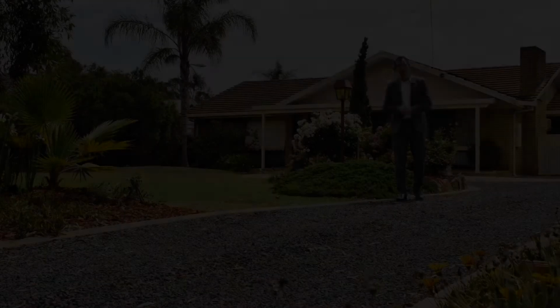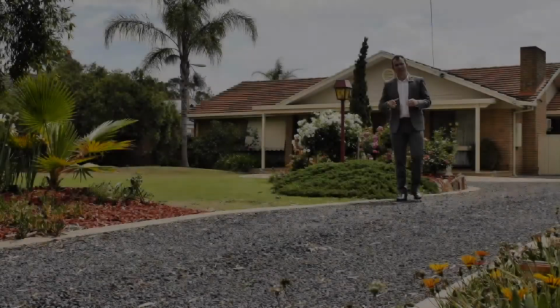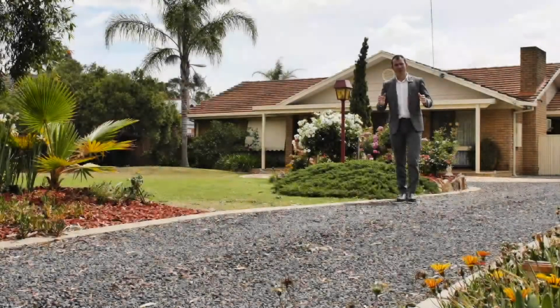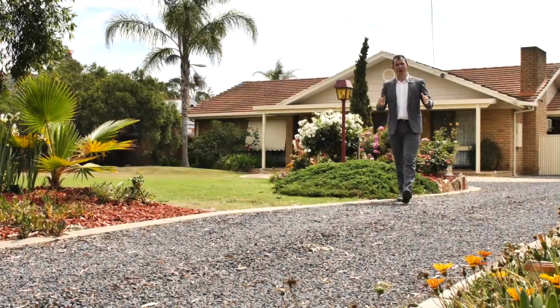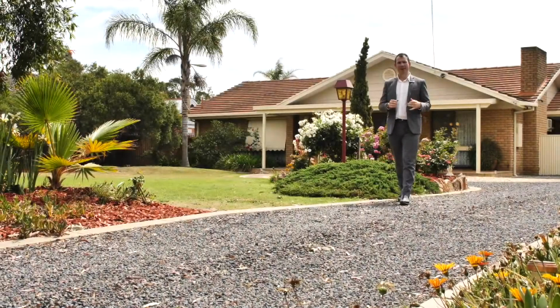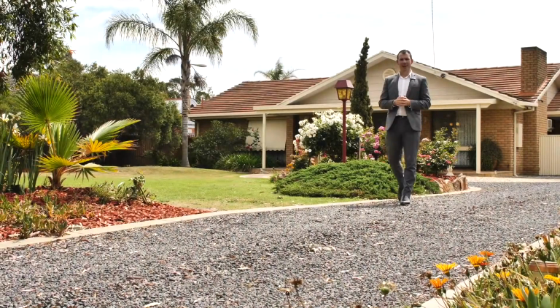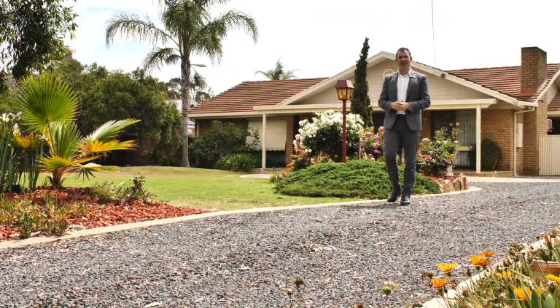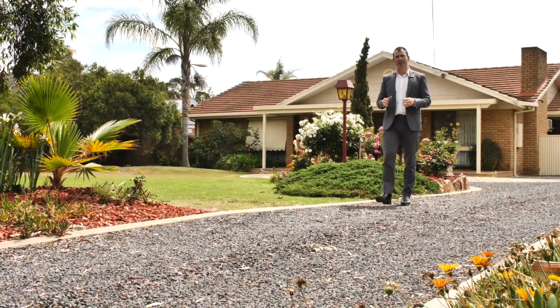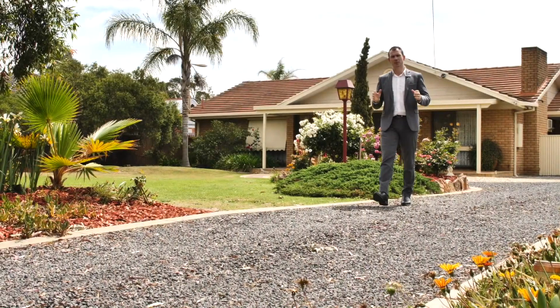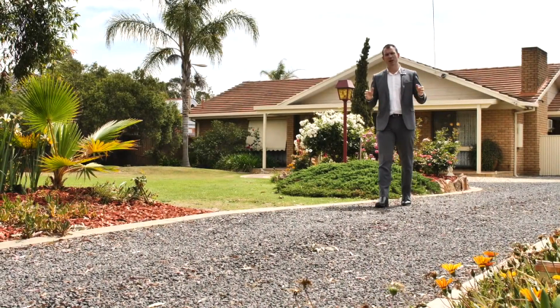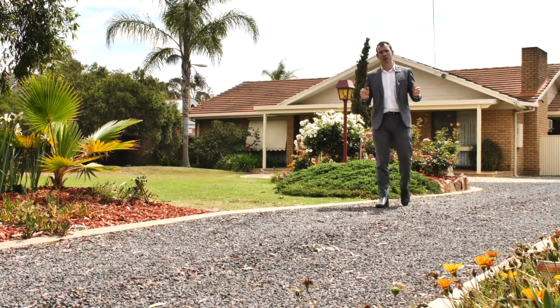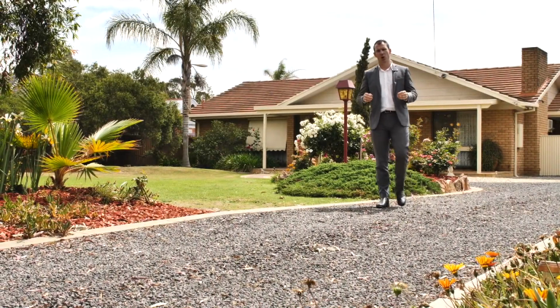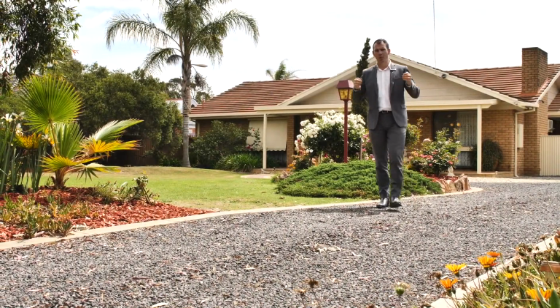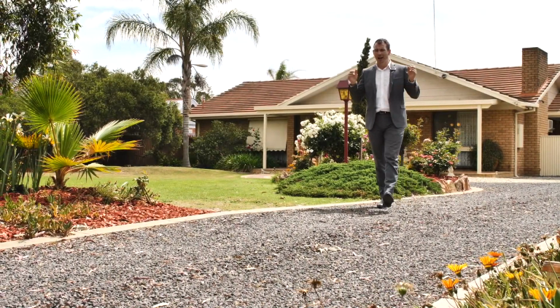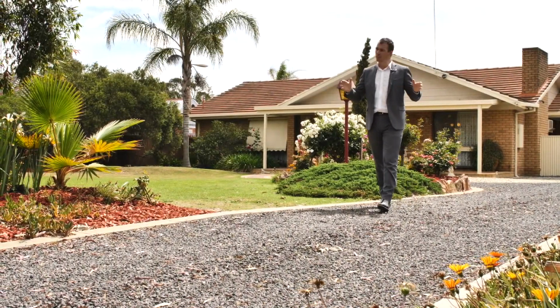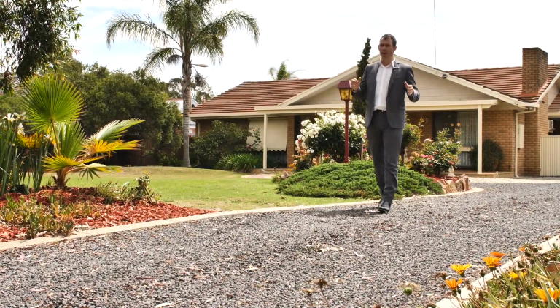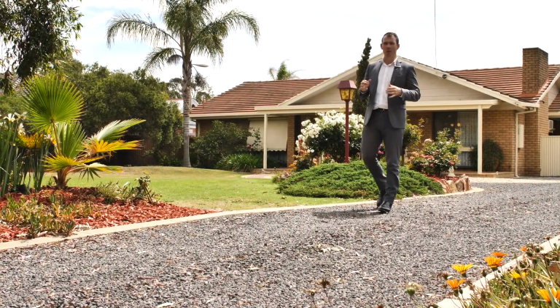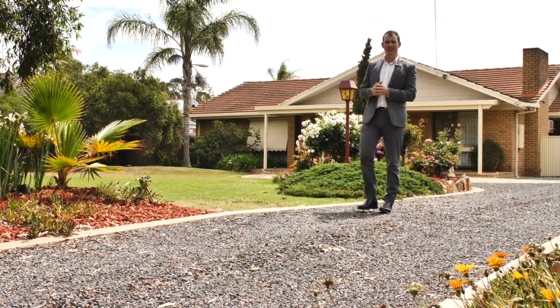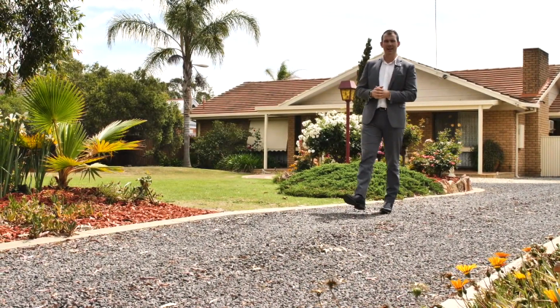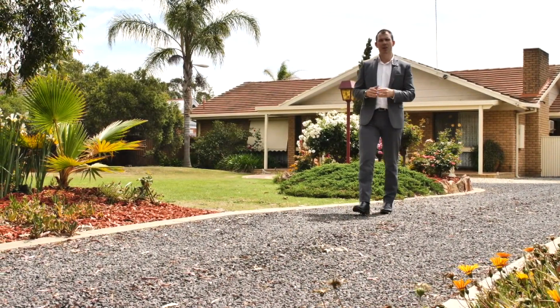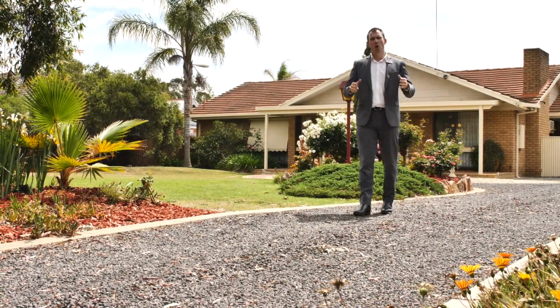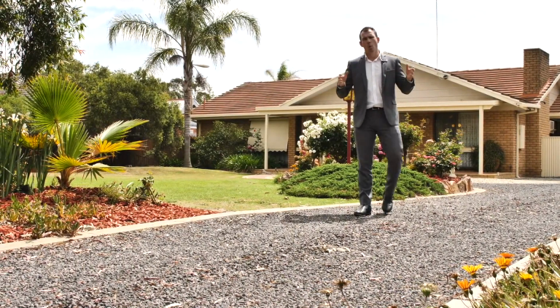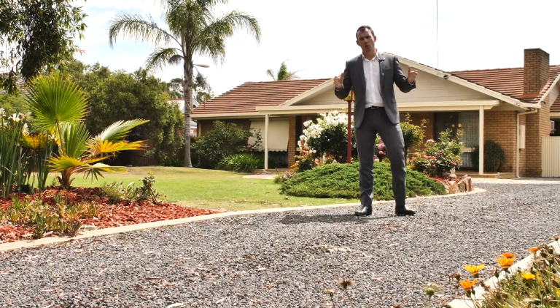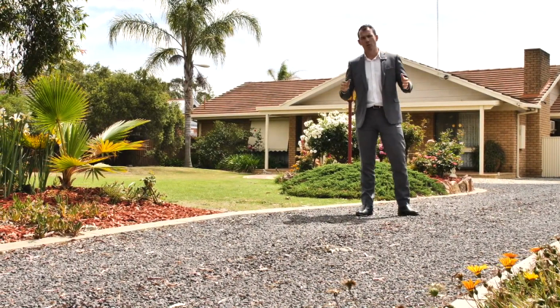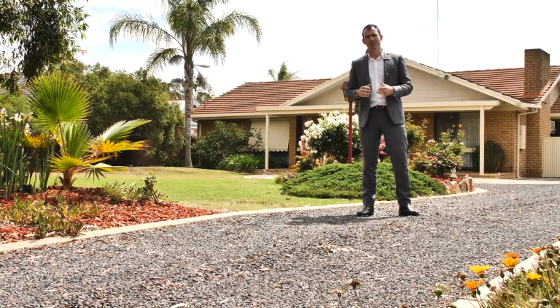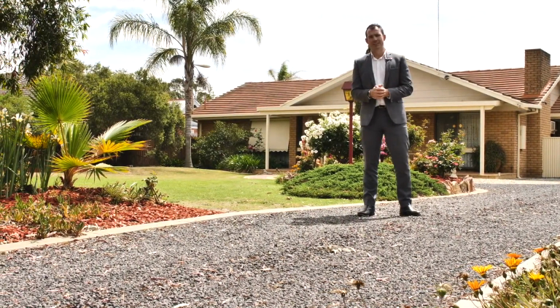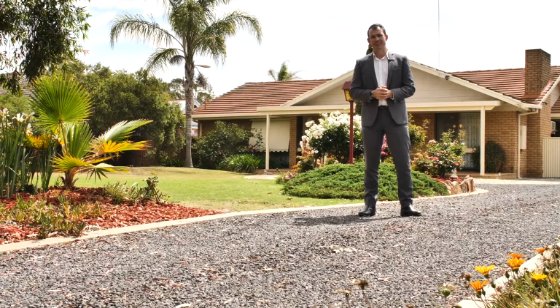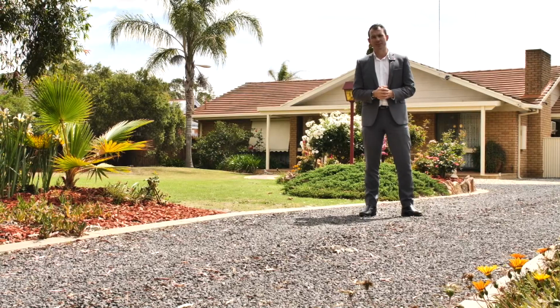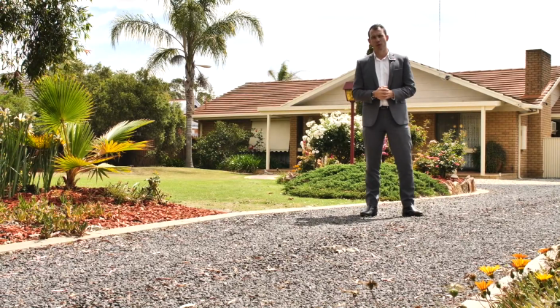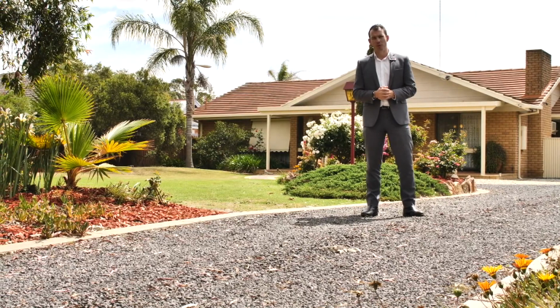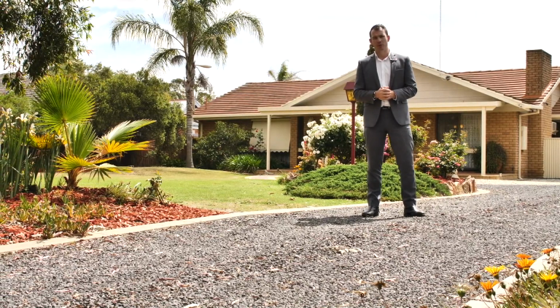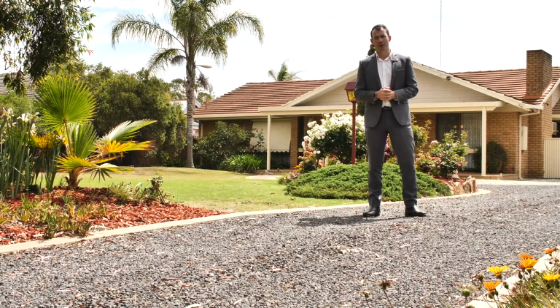Set on half an acre, this spacious home in the middle of the West End — welcome to 64 Edward Street.